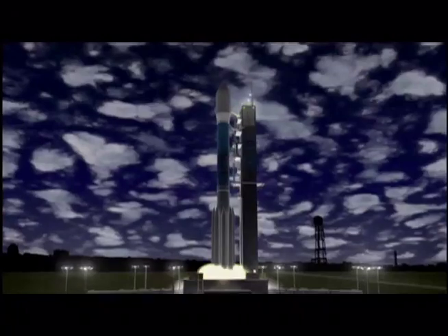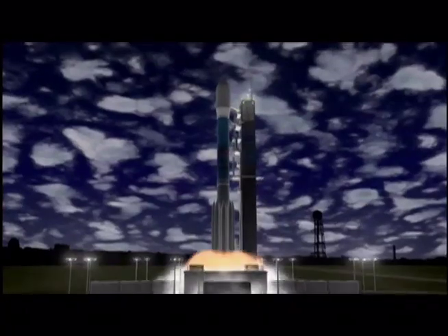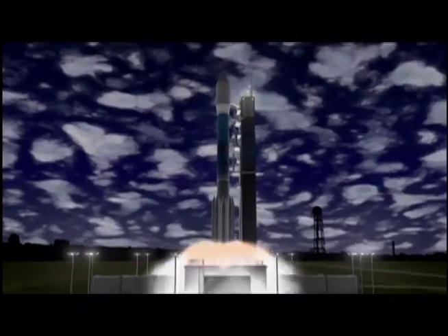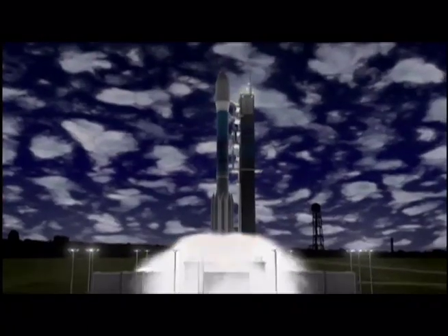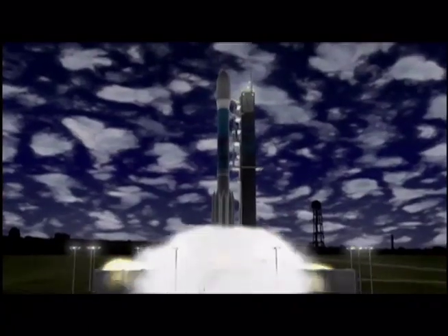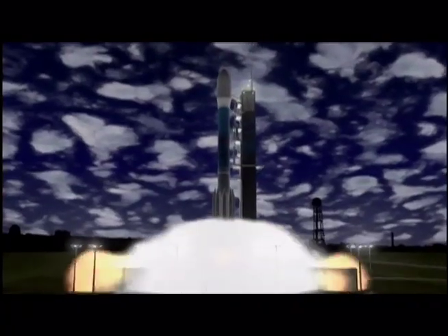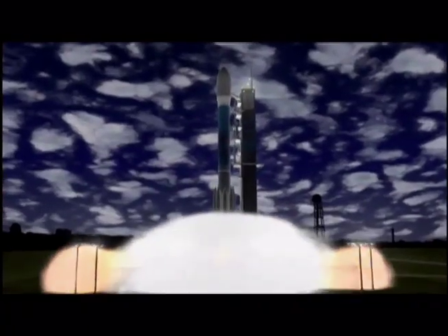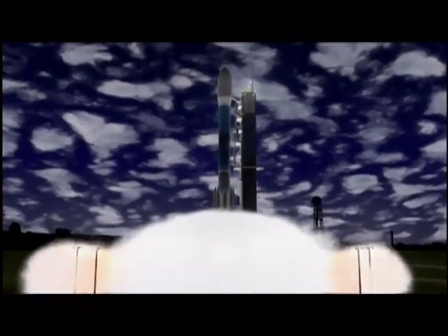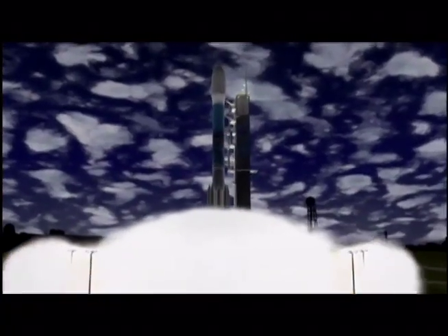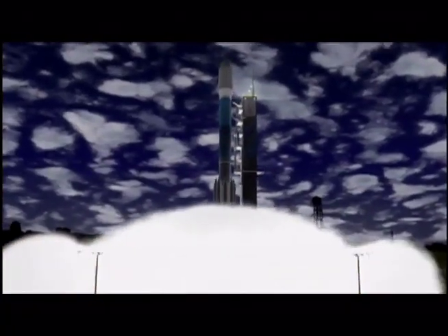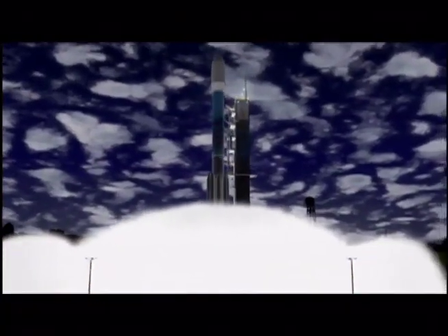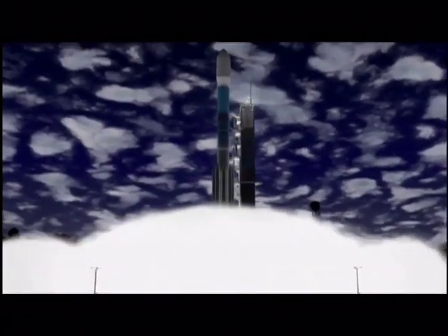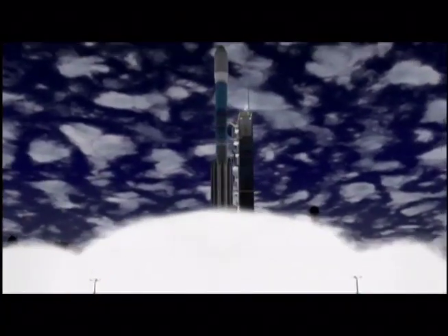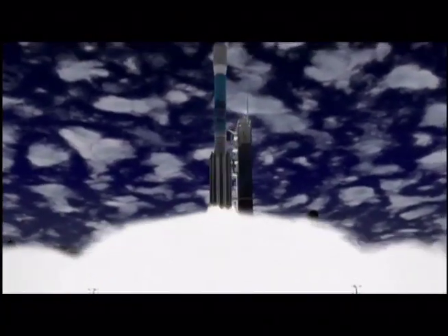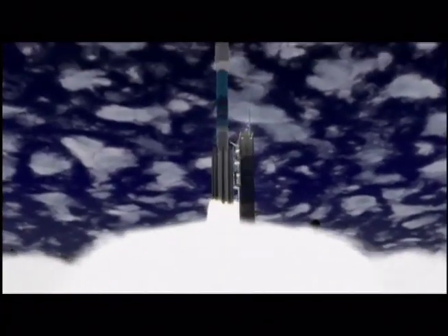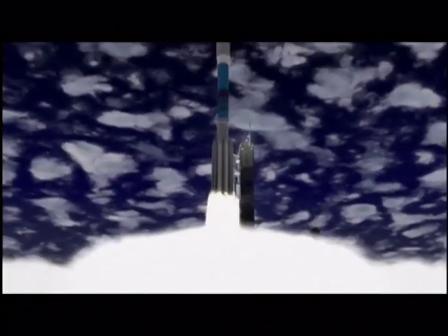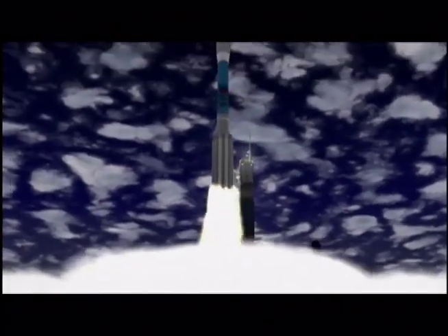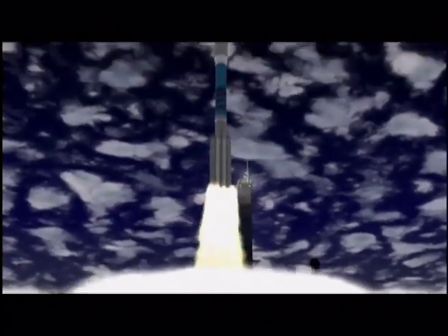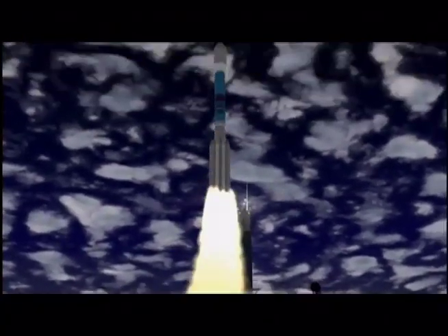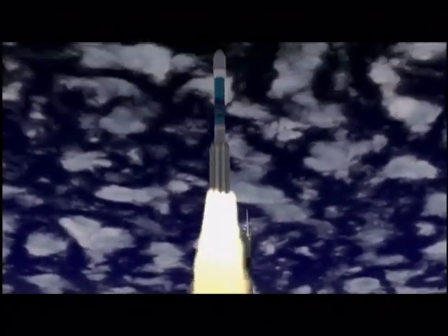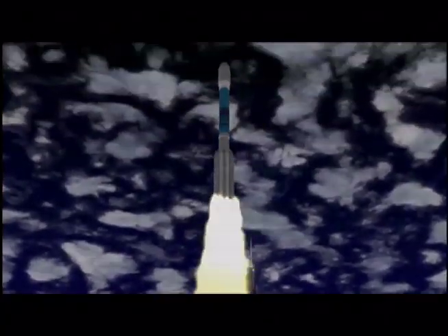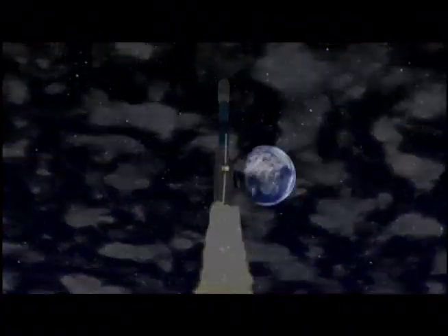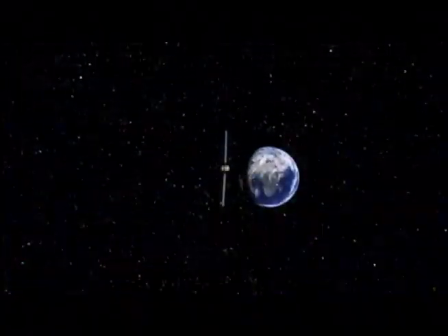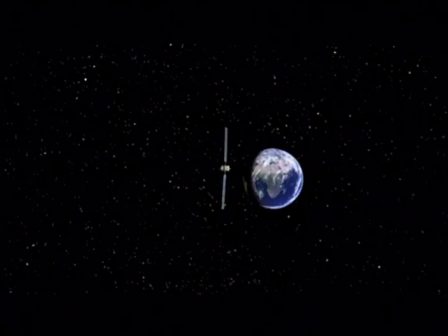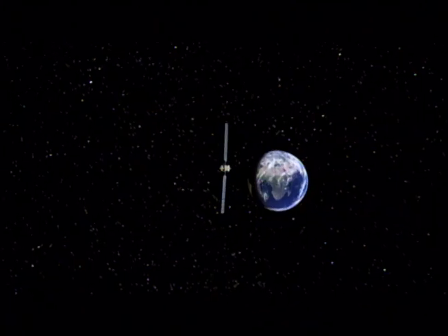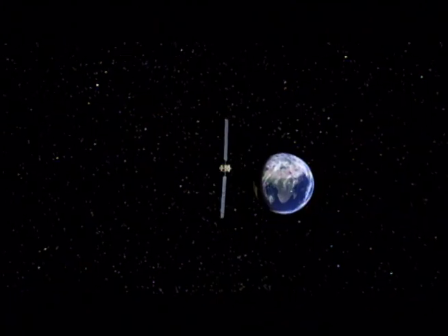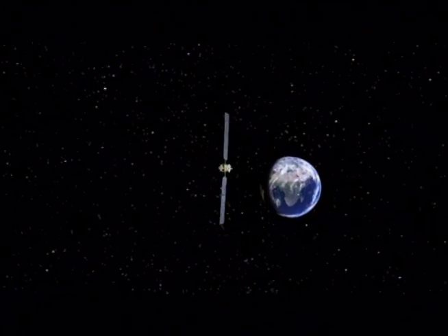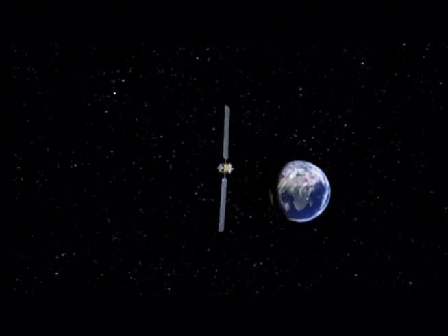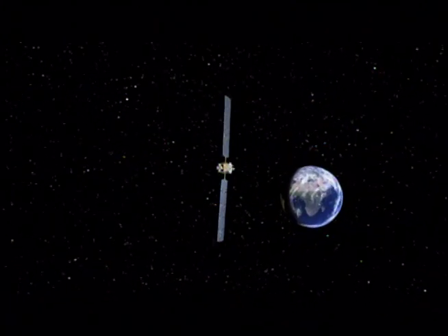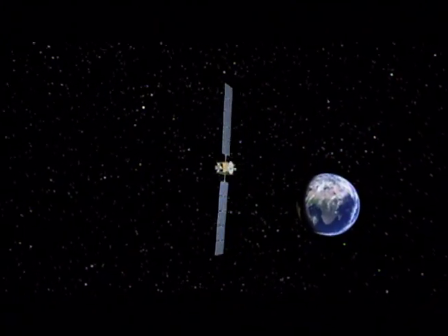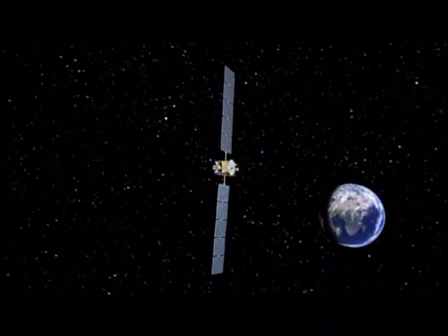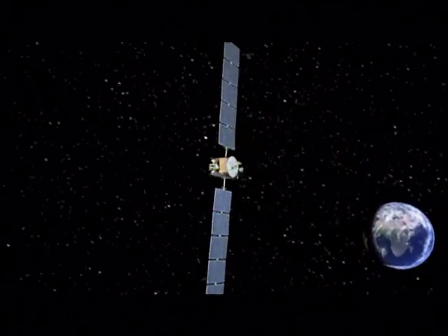It stands poised to leave Earth in a thundering jolt of smoke and flames on NASA's latest mission of understanding.